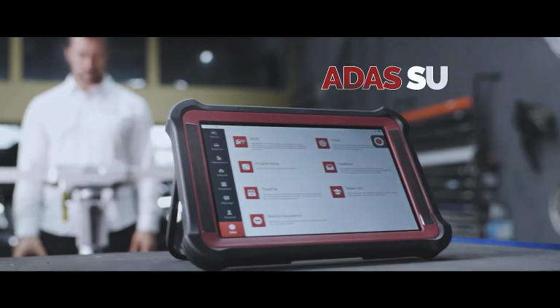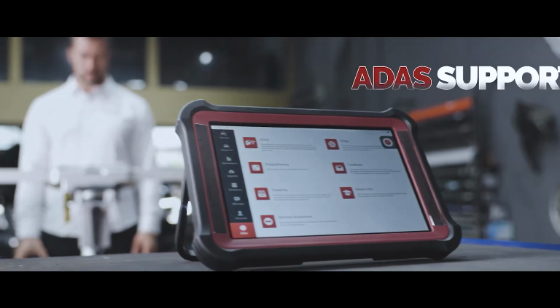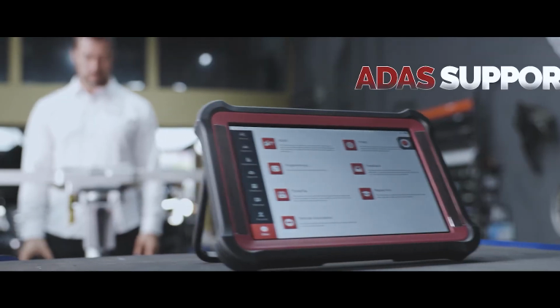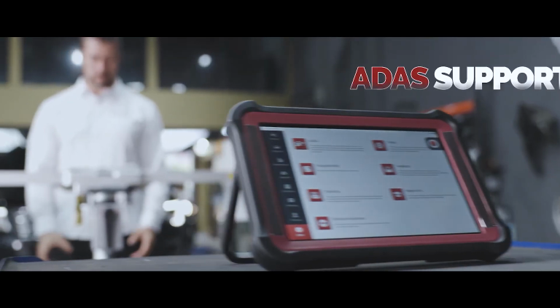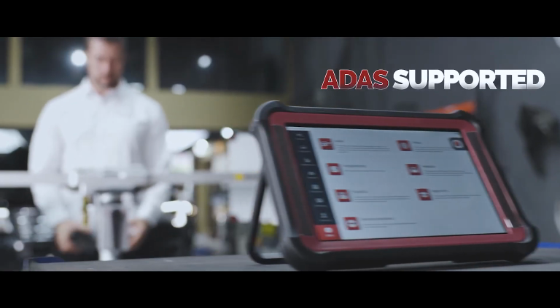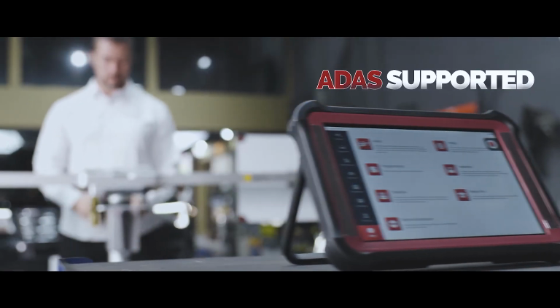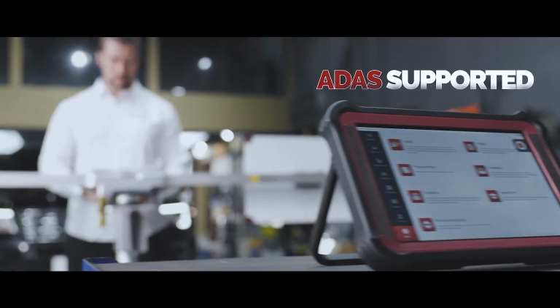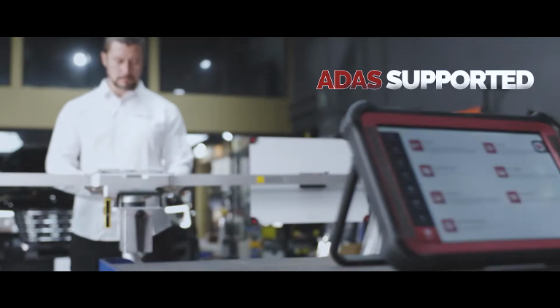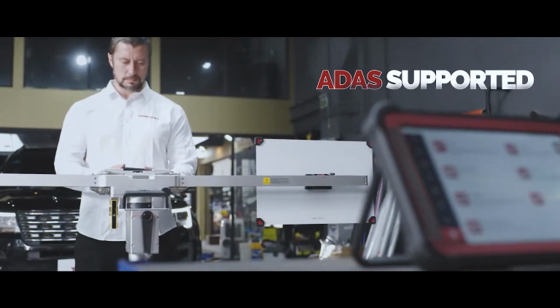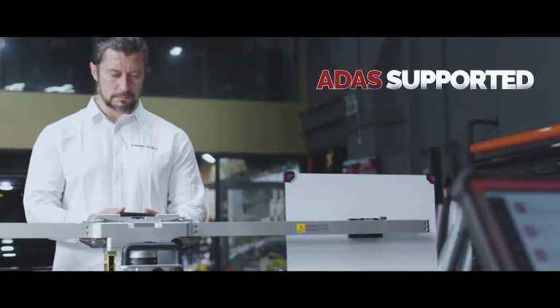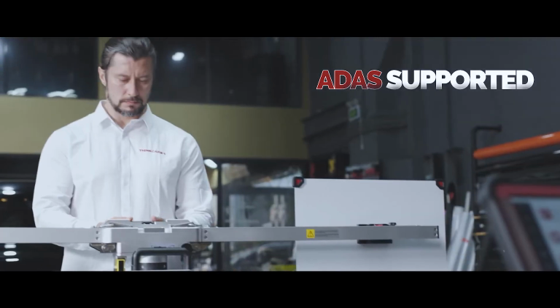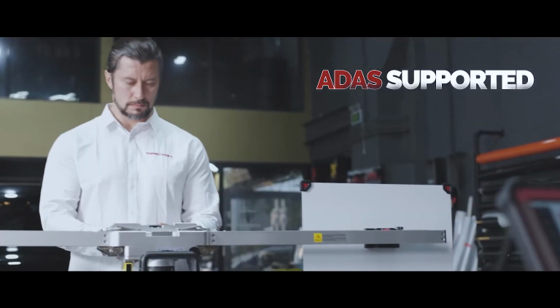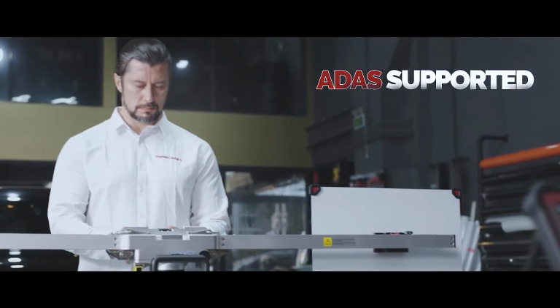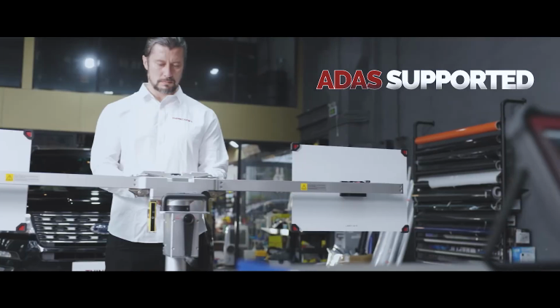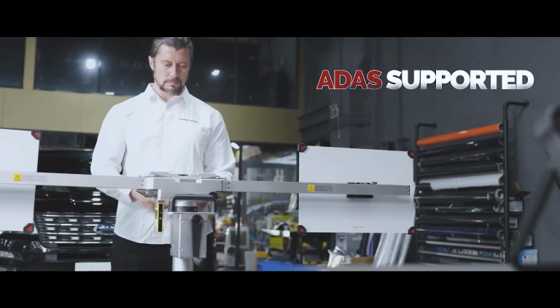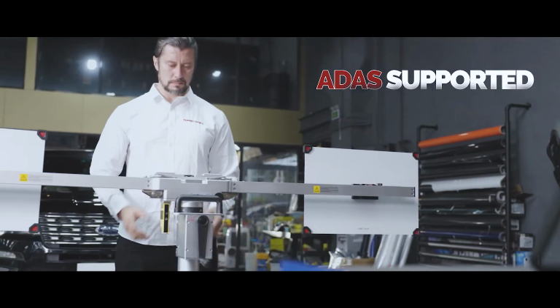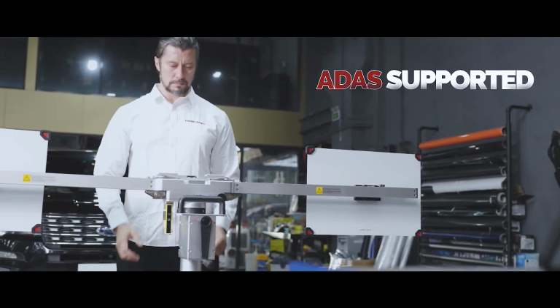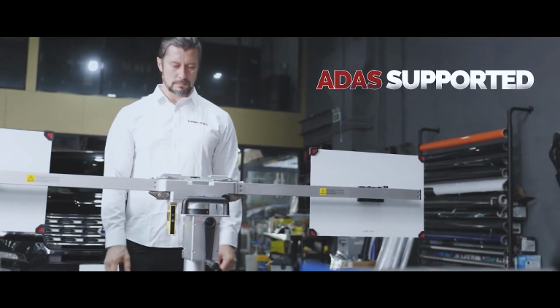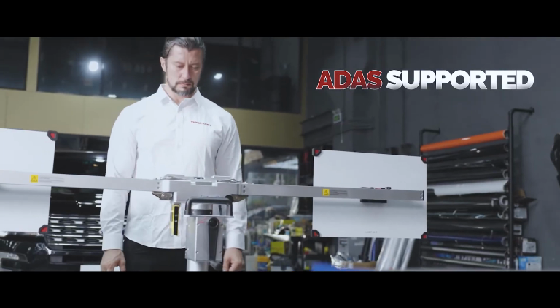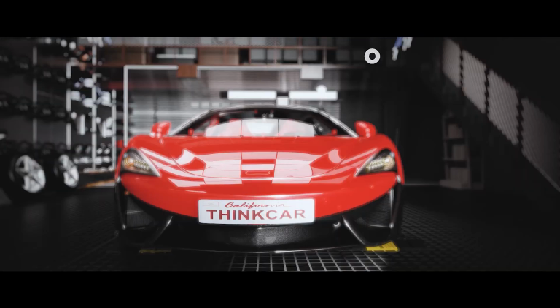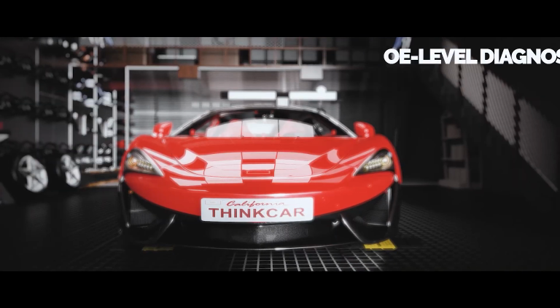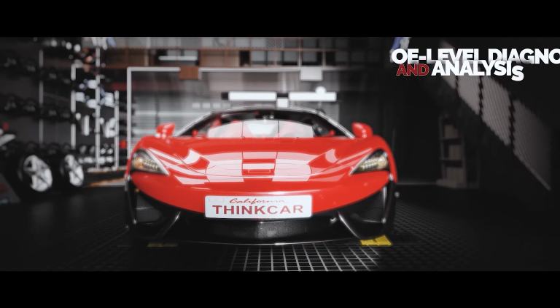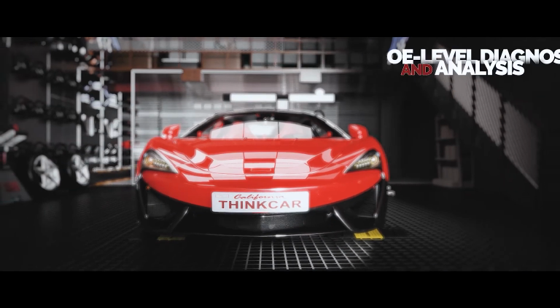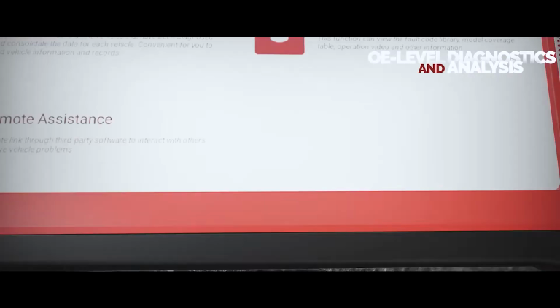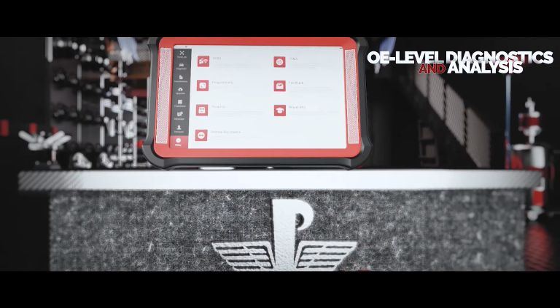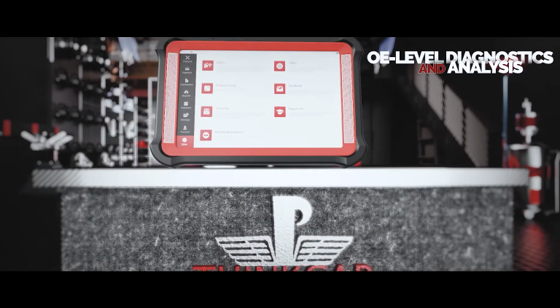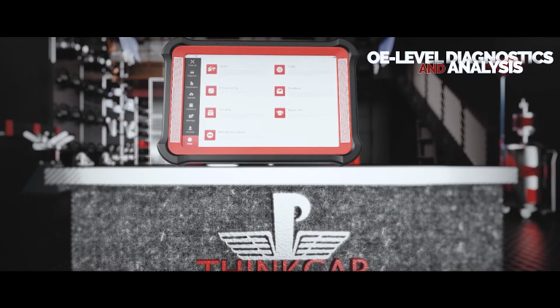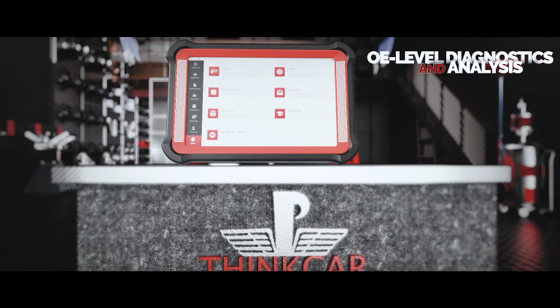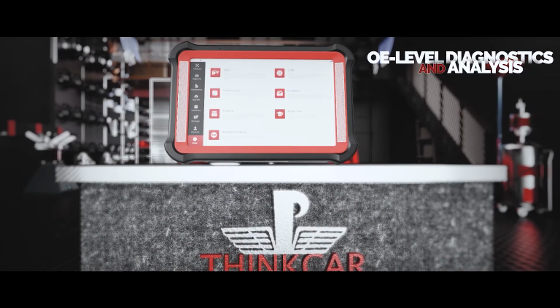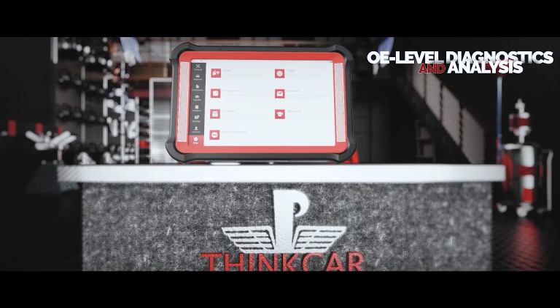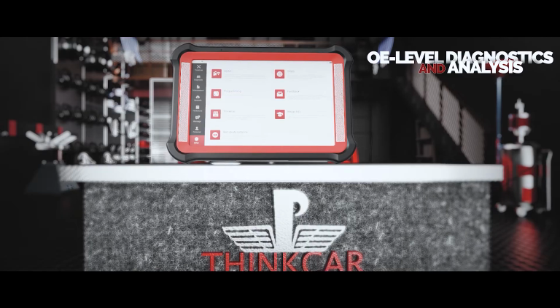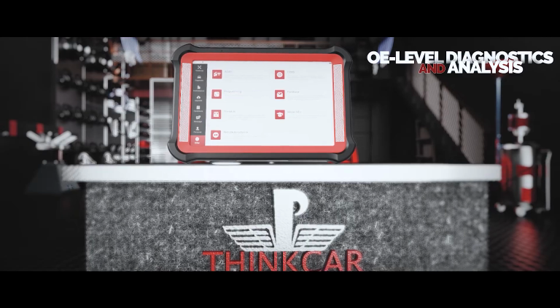Also supports the ThinkCar ADAS calibration tool. Perform OE-level diagnostics and analysis.